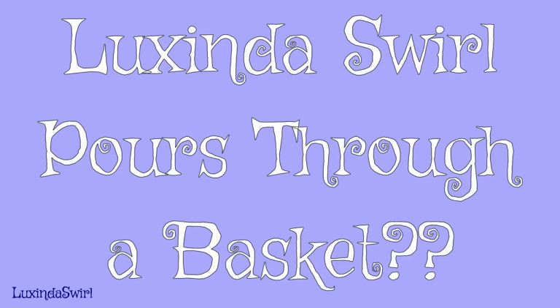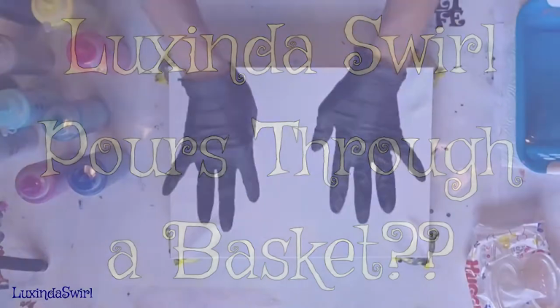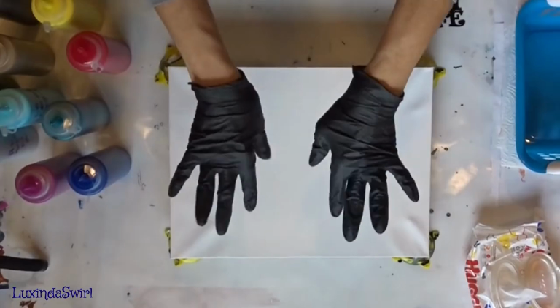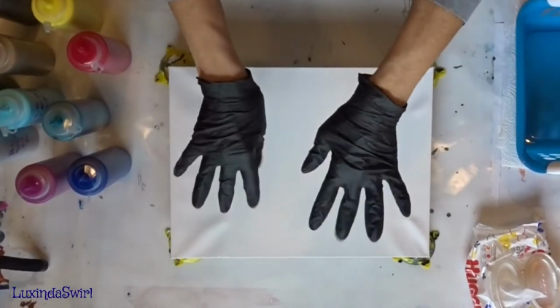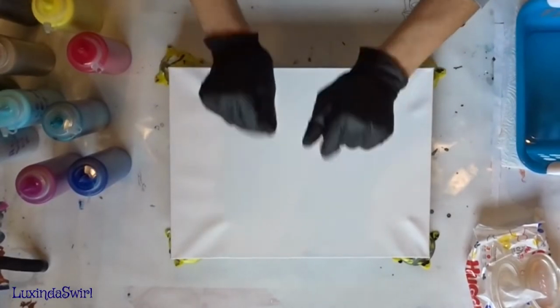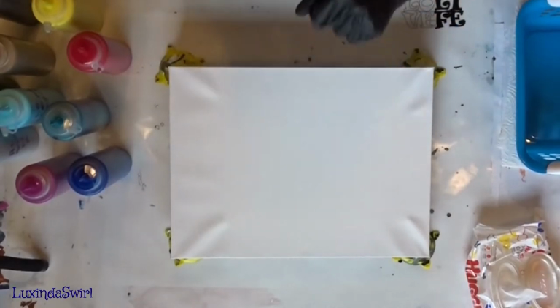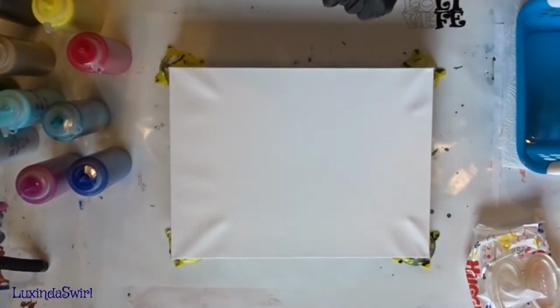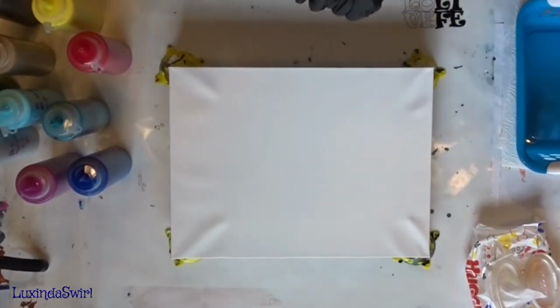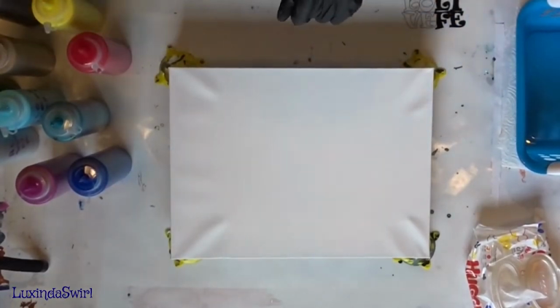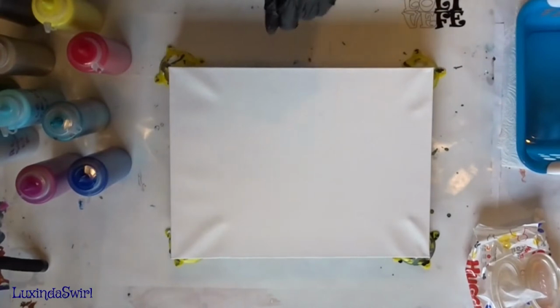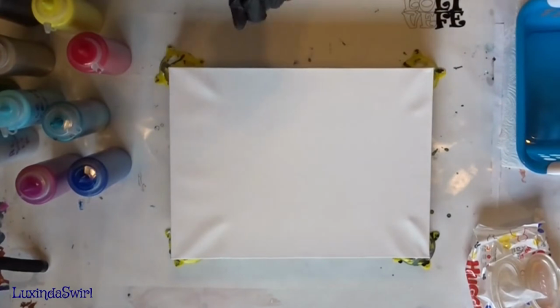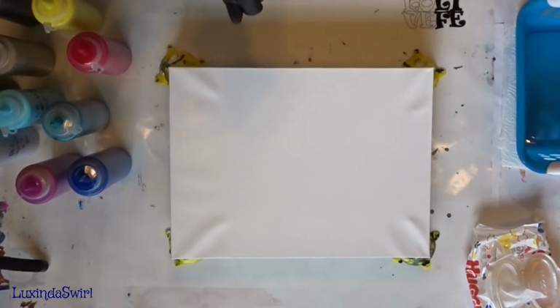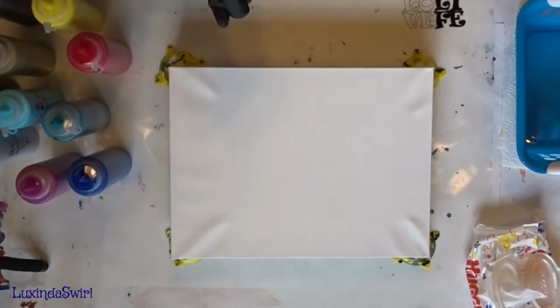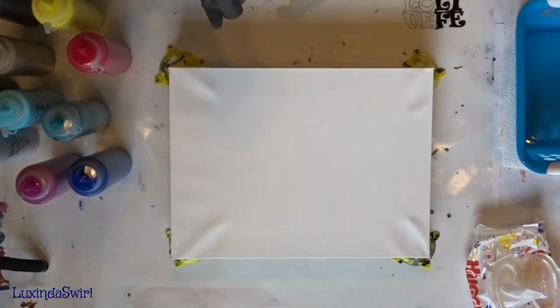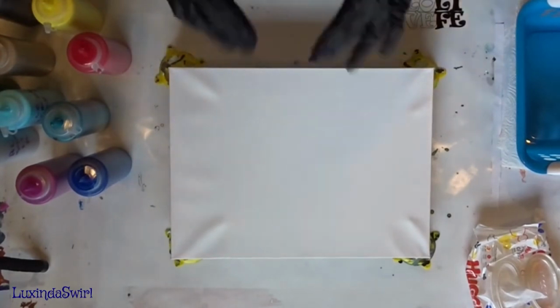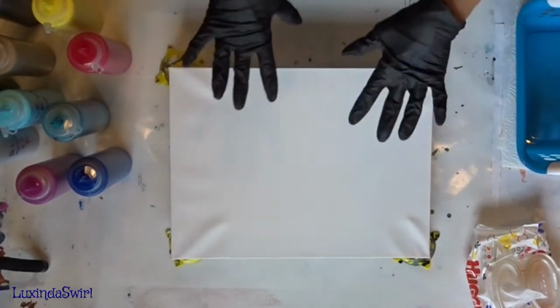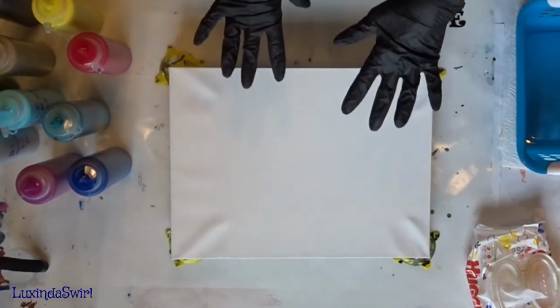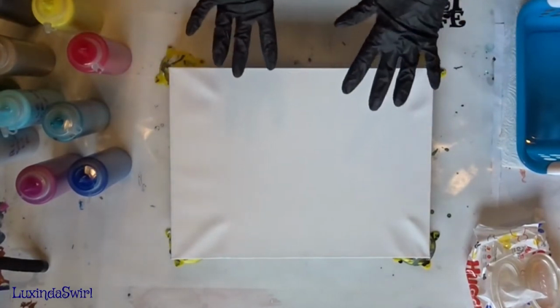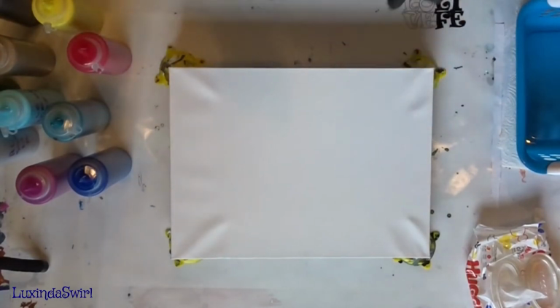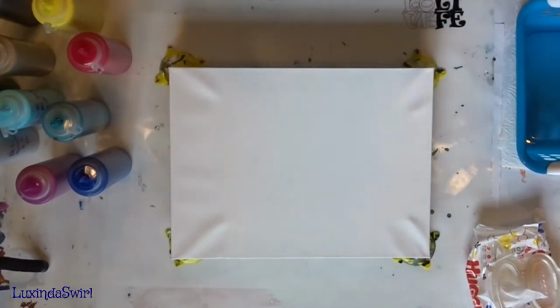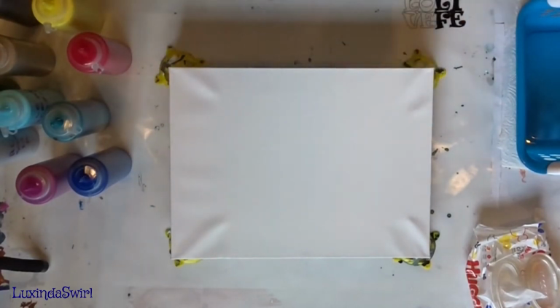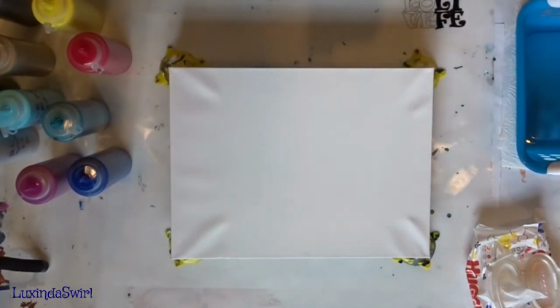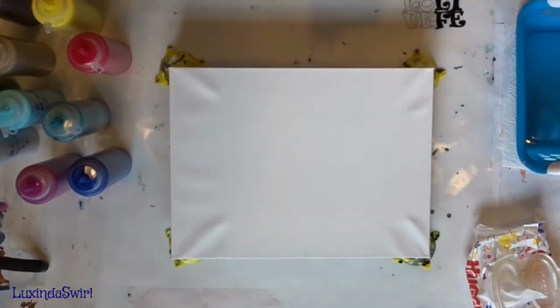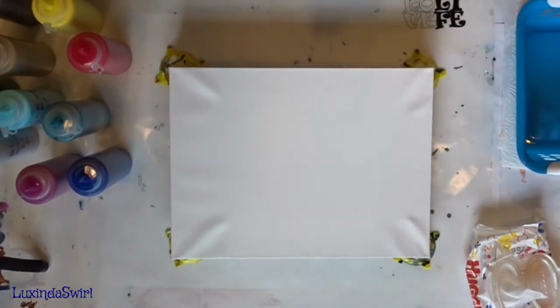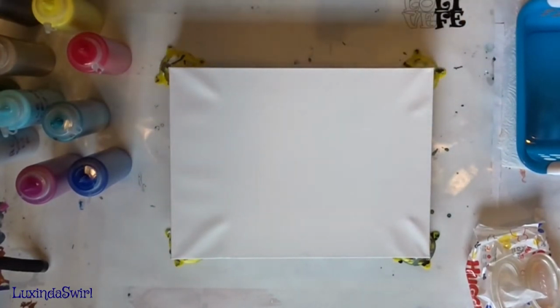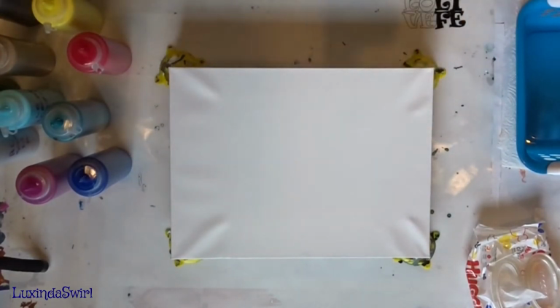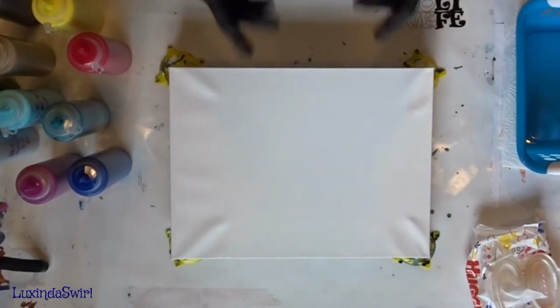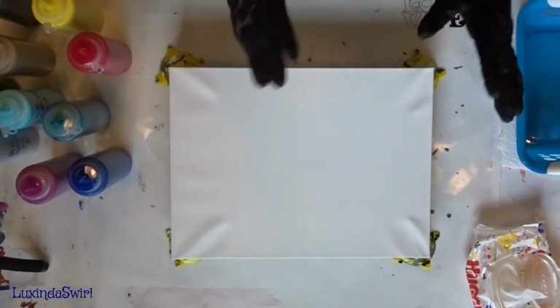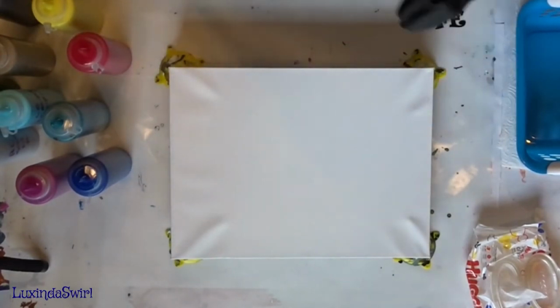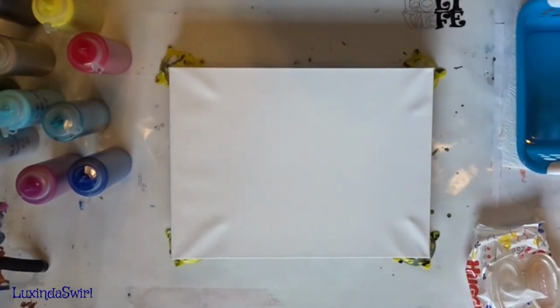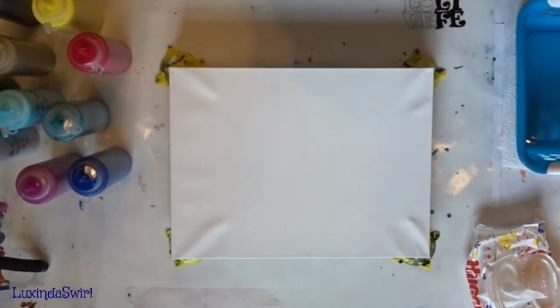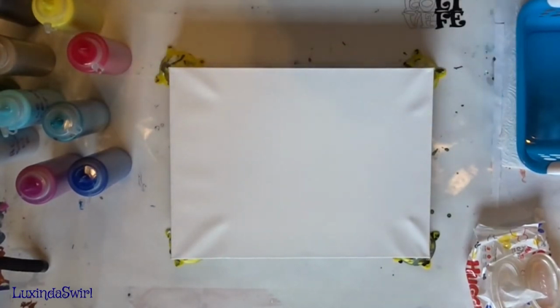Hey everybody, Whoops Into Swirl here. We are going to do another paint pouring today.